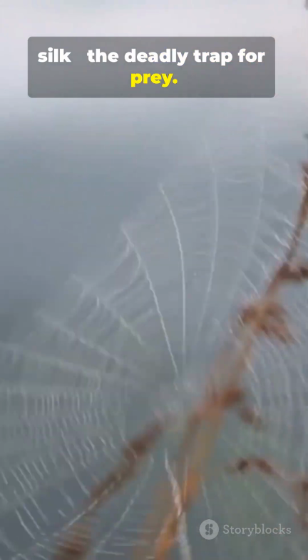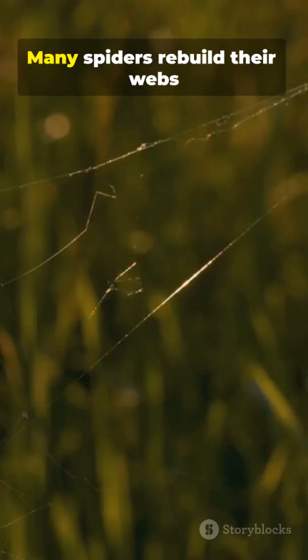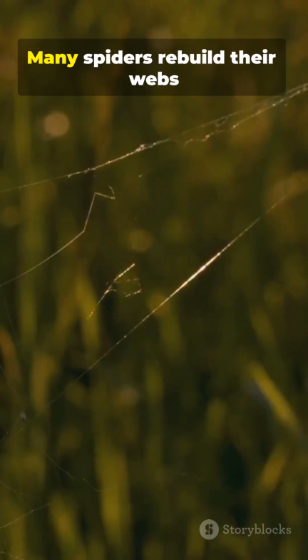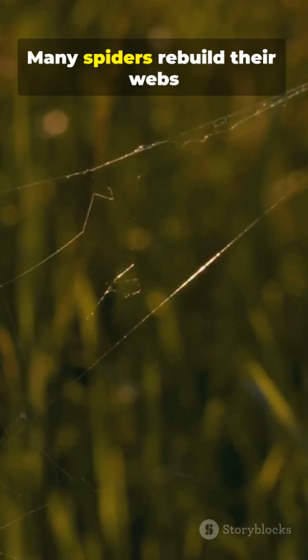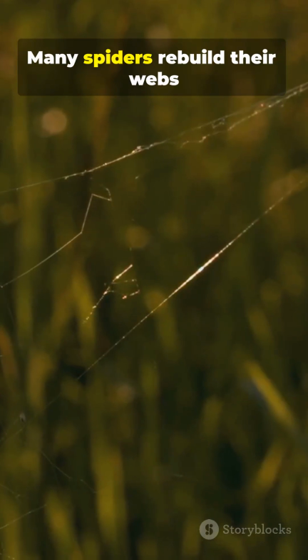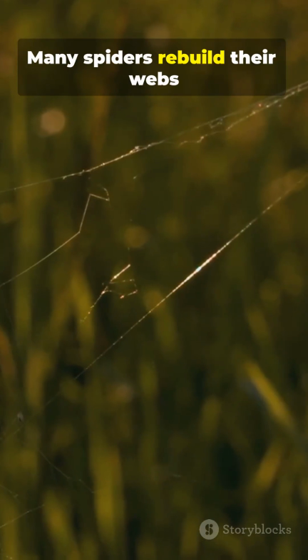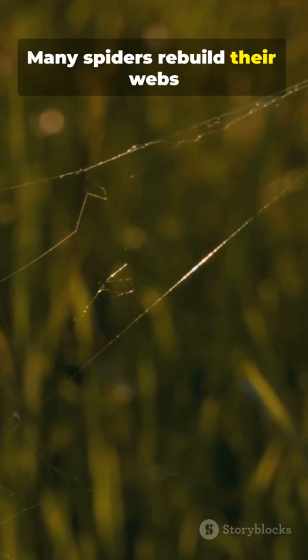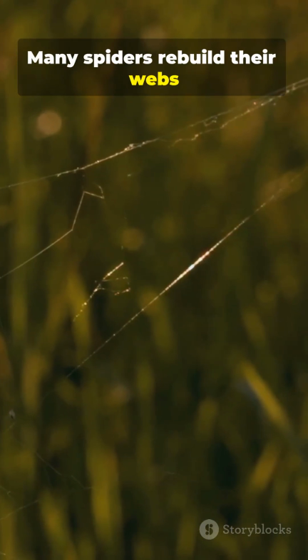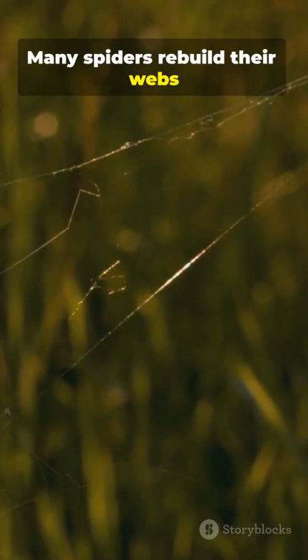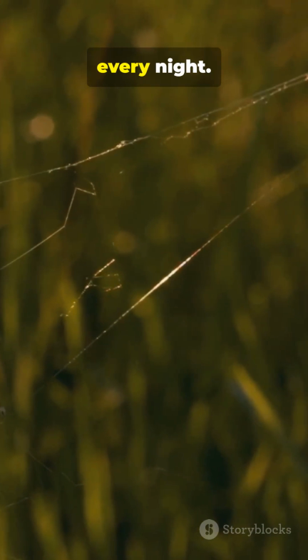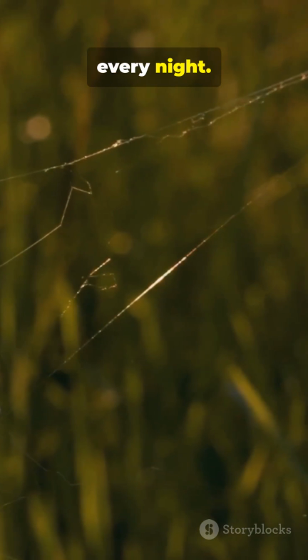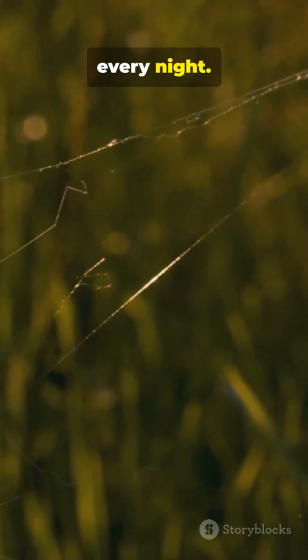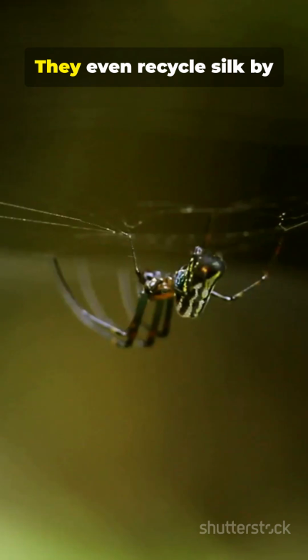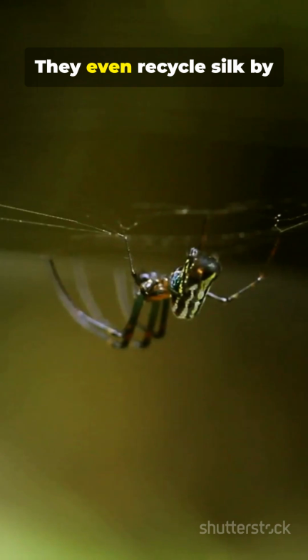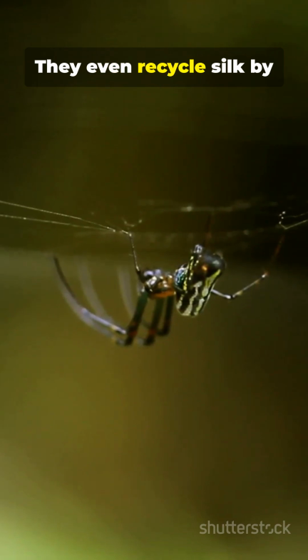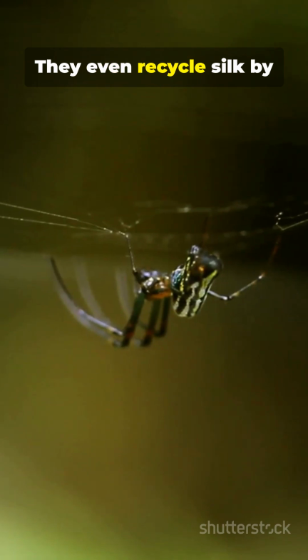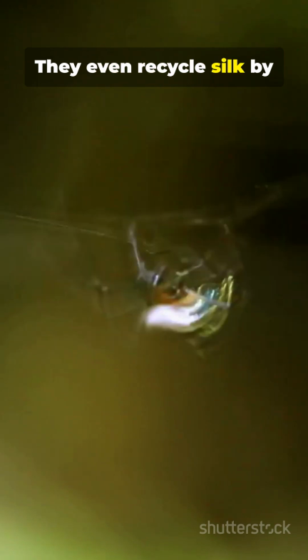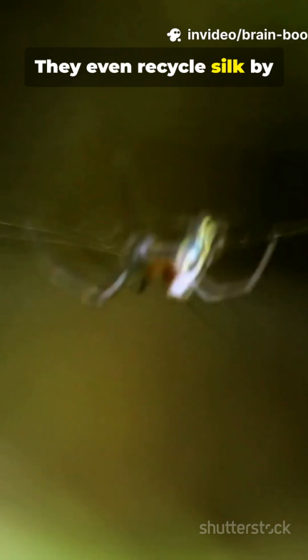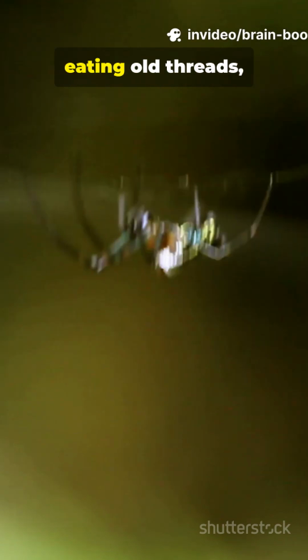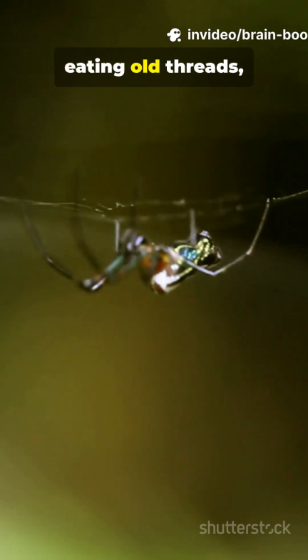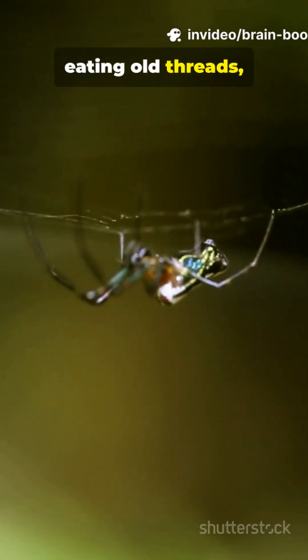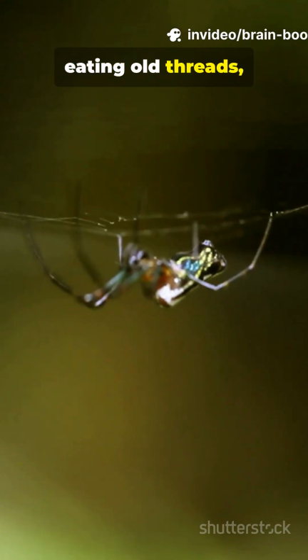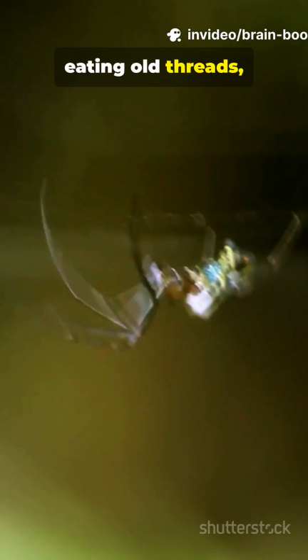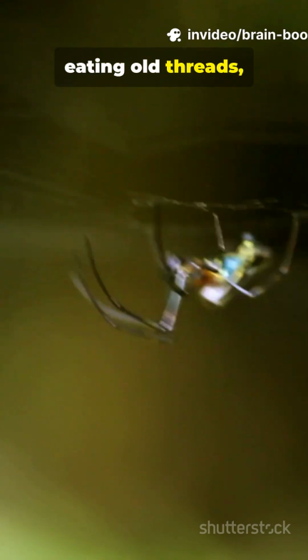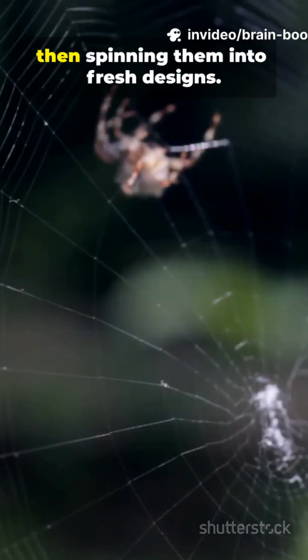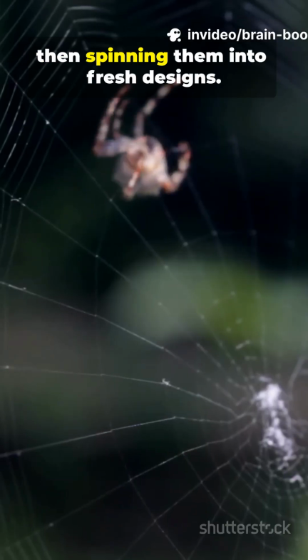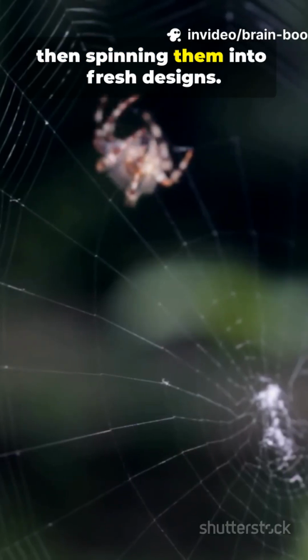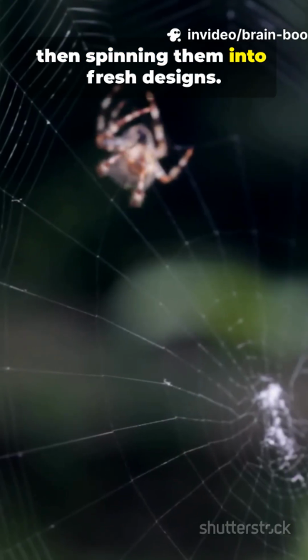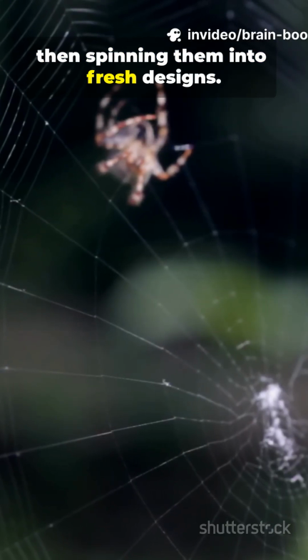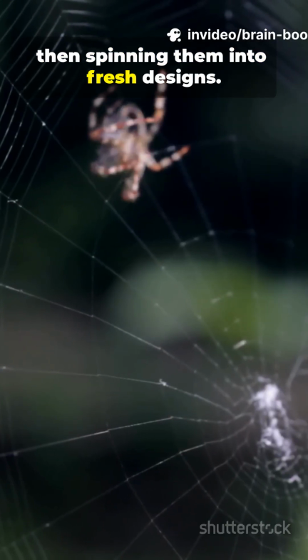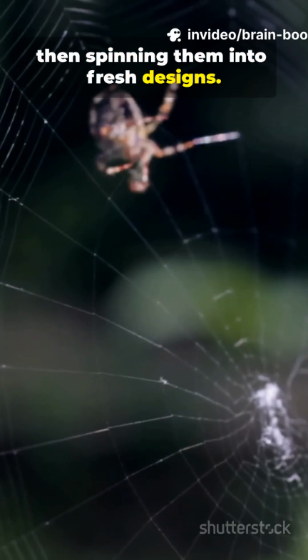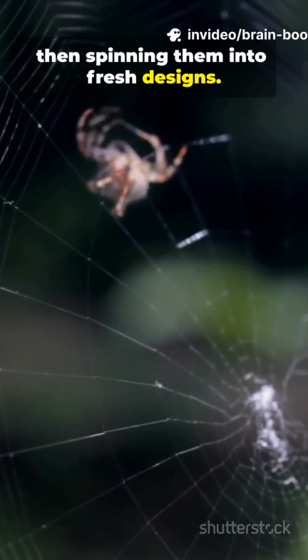Many spiders rebuild their webs every night. They even recycle silk by eating old threads, then spinning them into fresh designs.